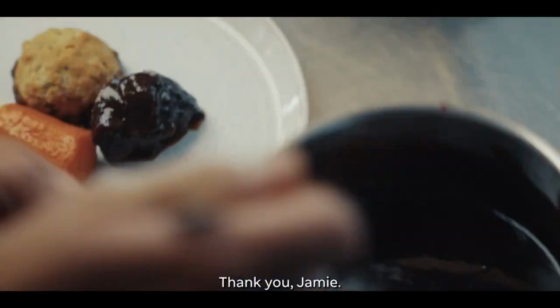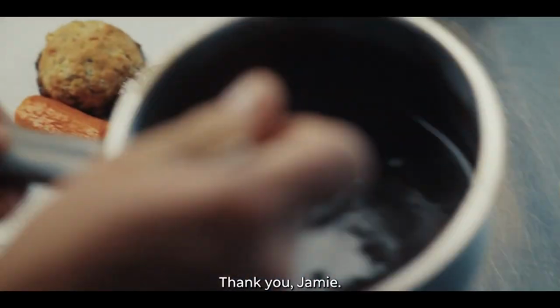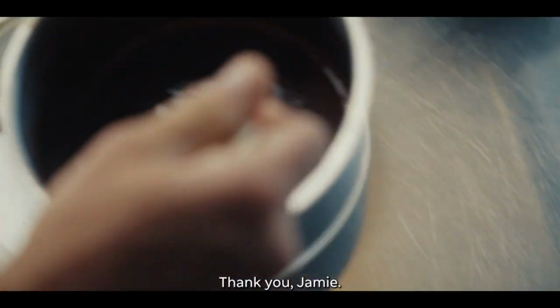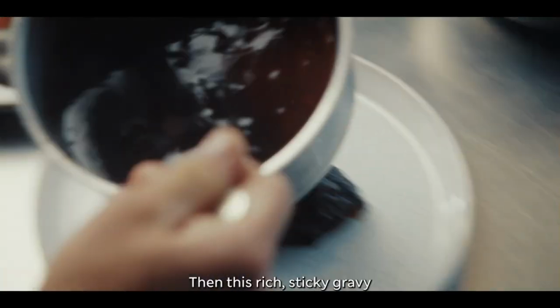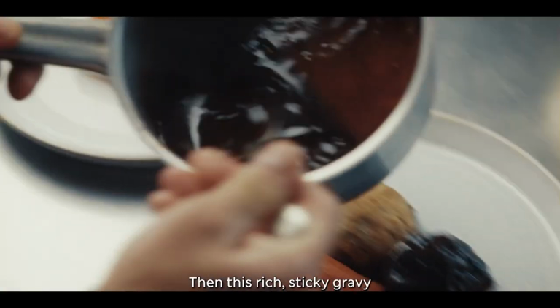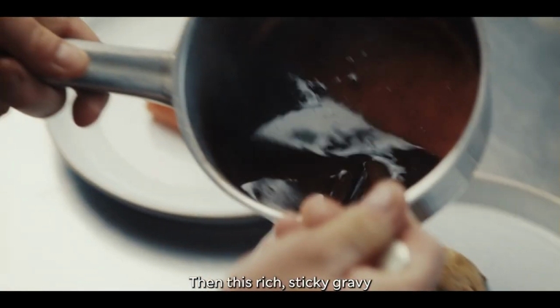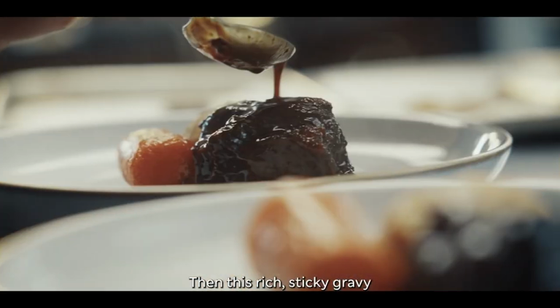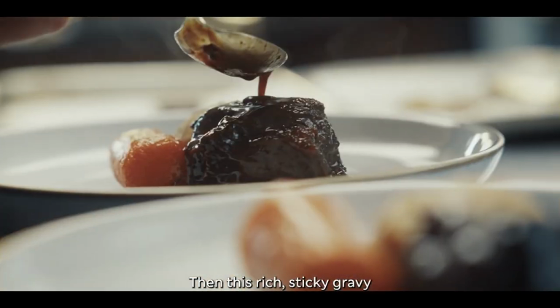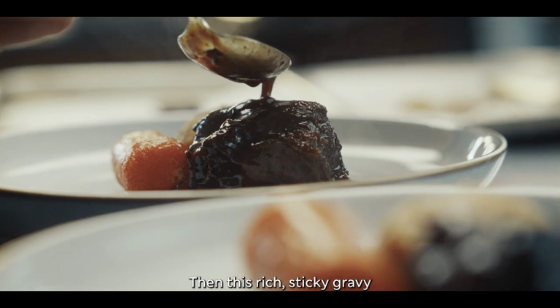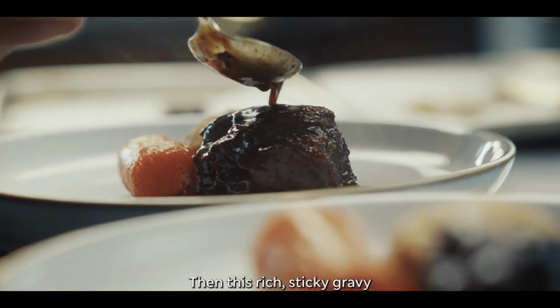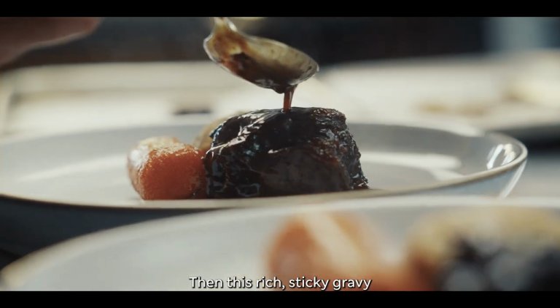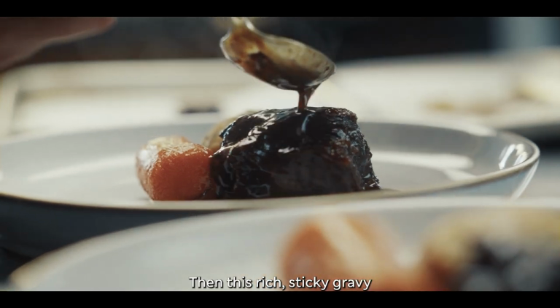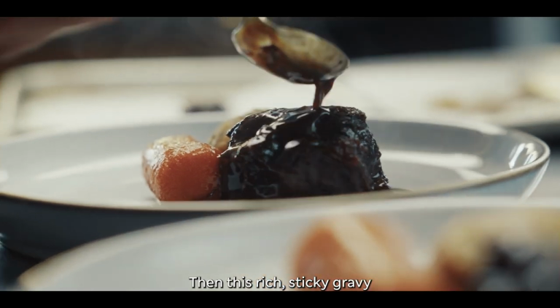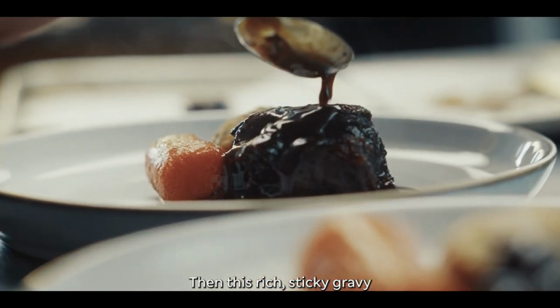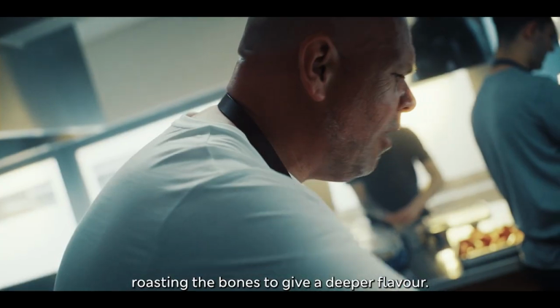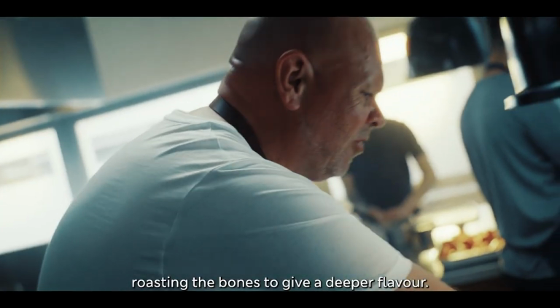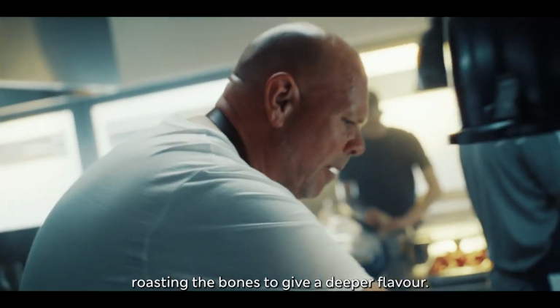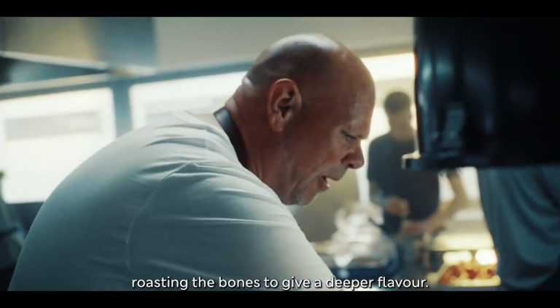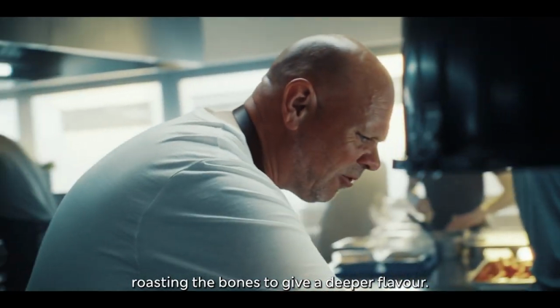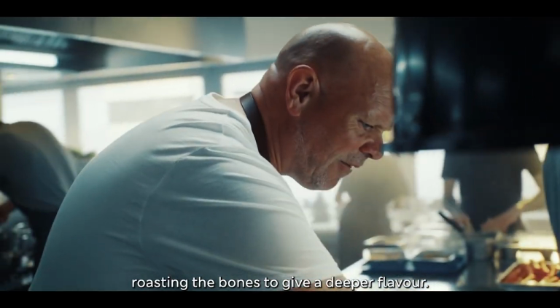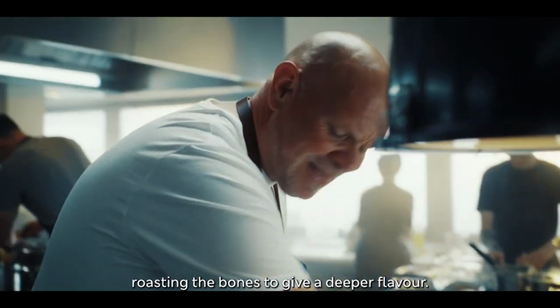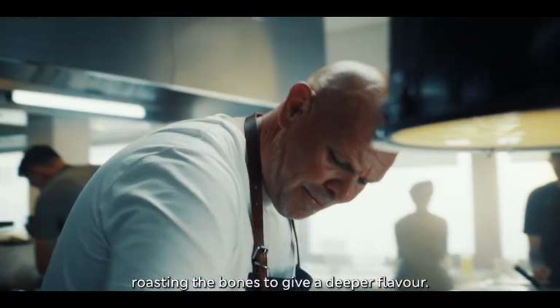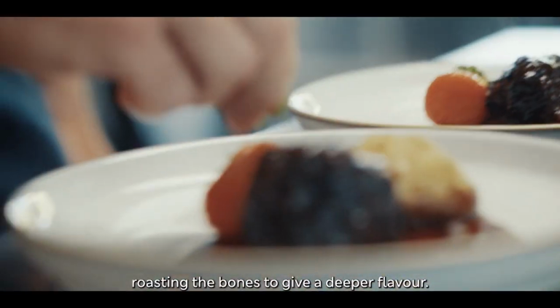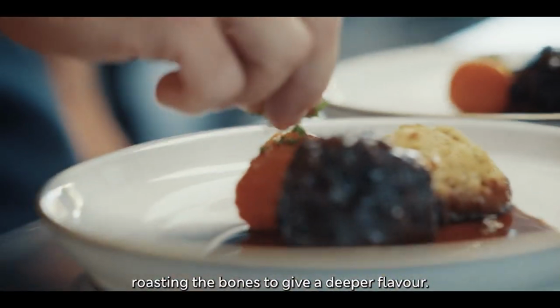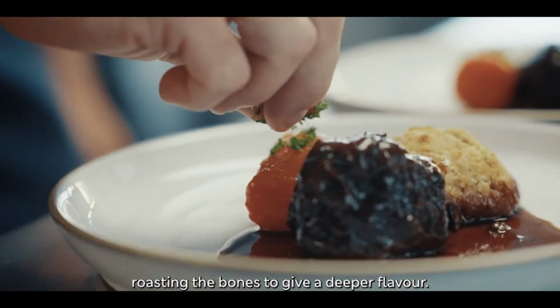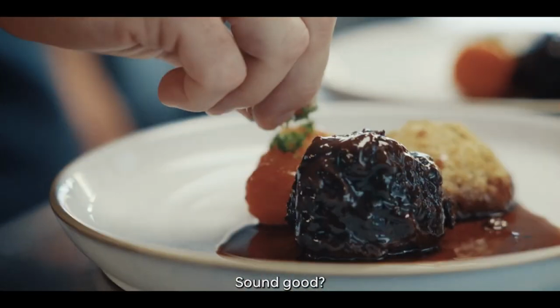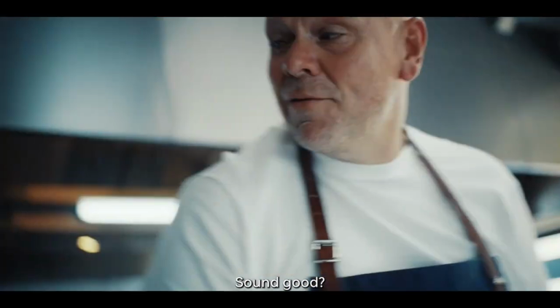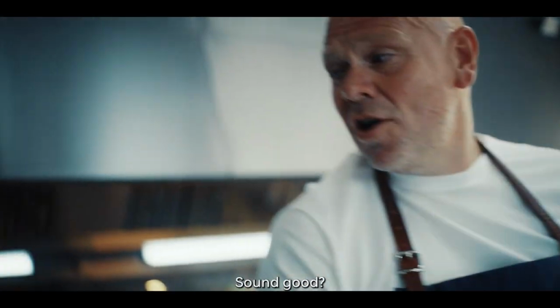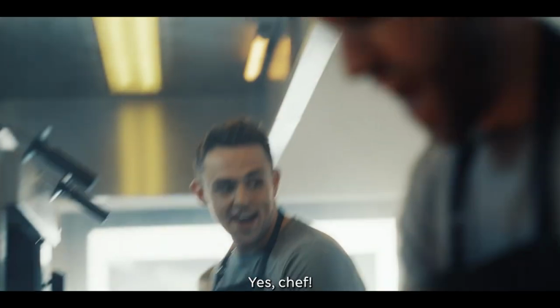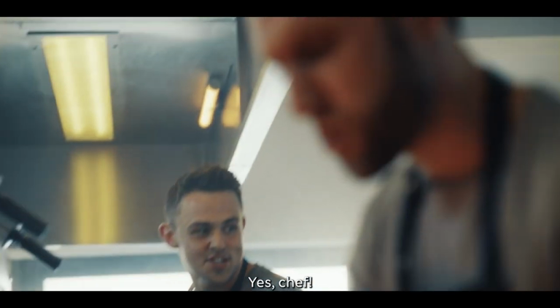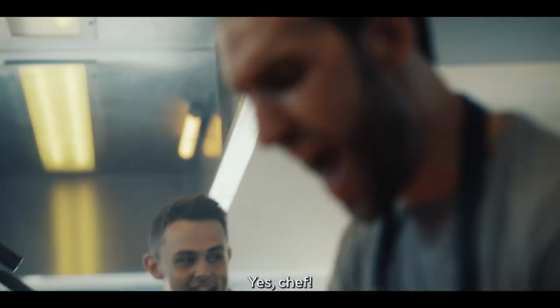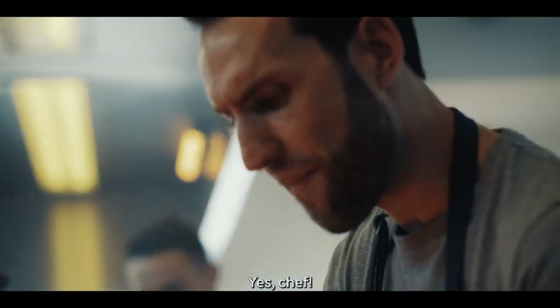Thank you, Jamie. Then this rich, sticky gravy — roasting the bones to give a deeper flavour. Sound good? Yes, sir!